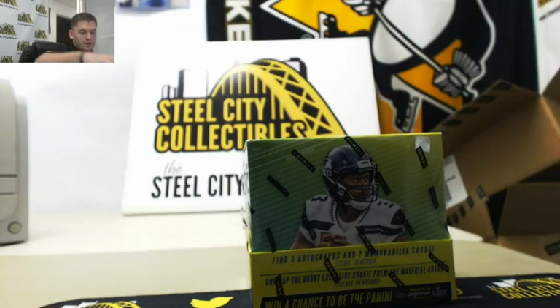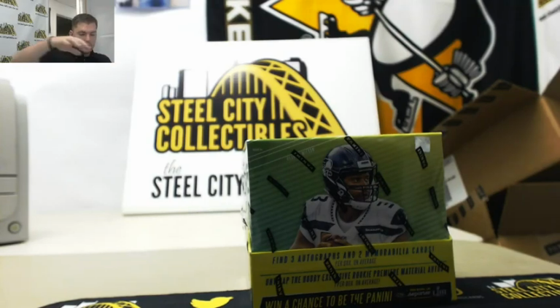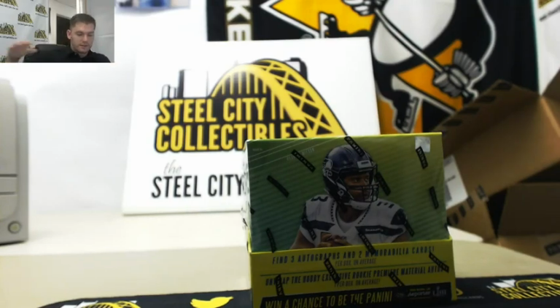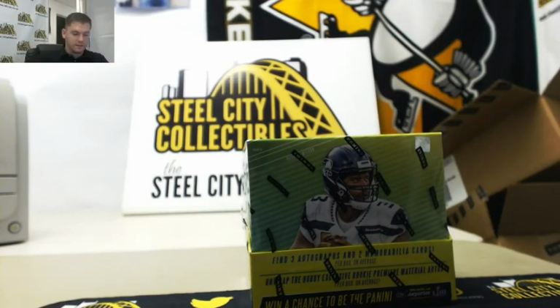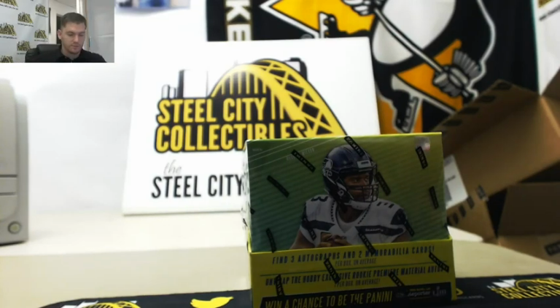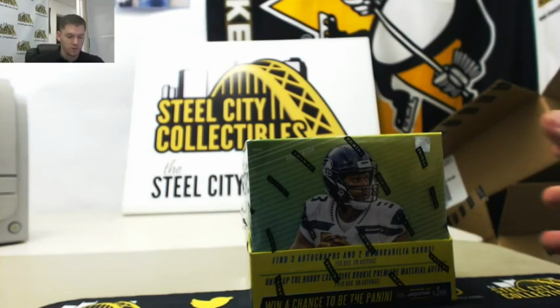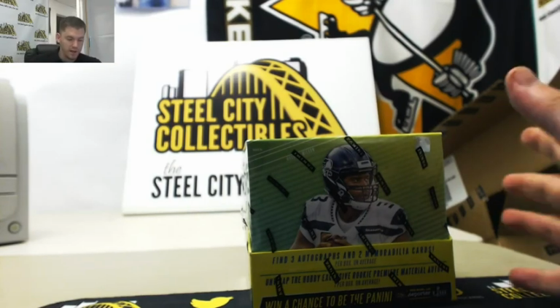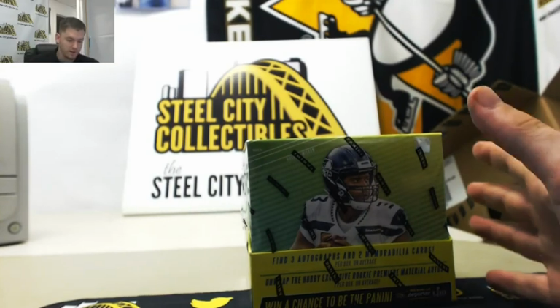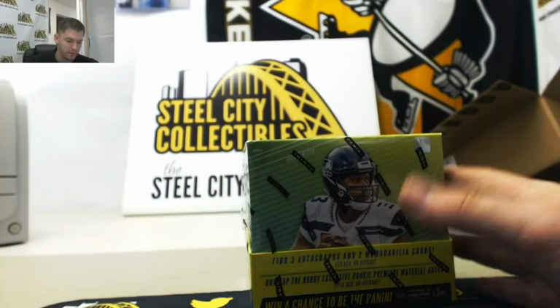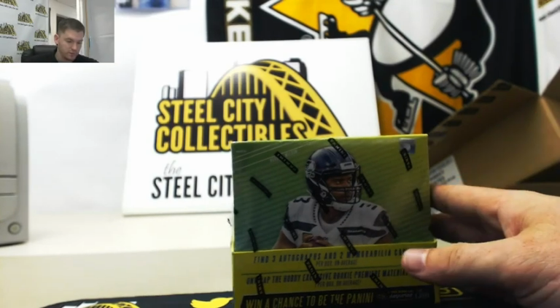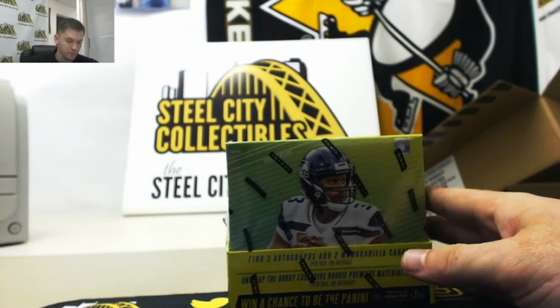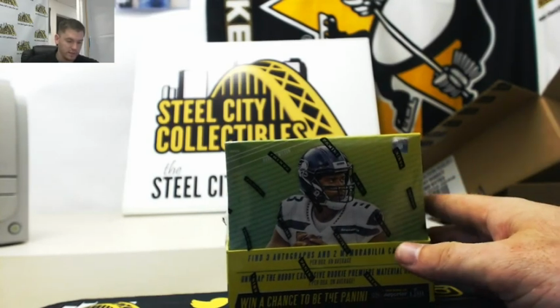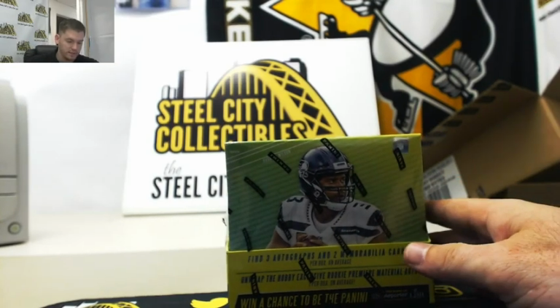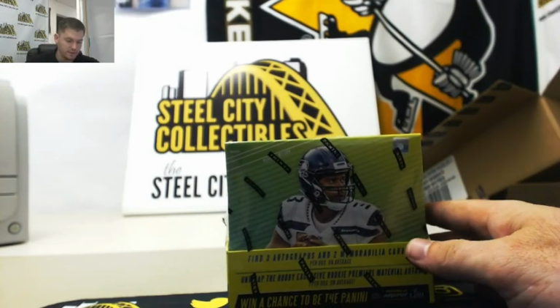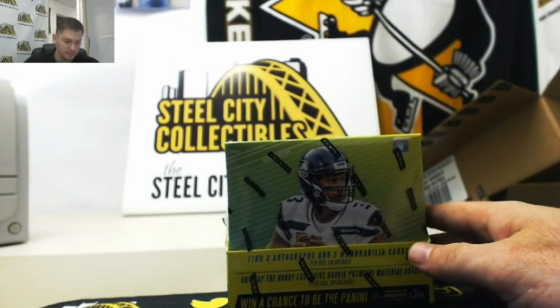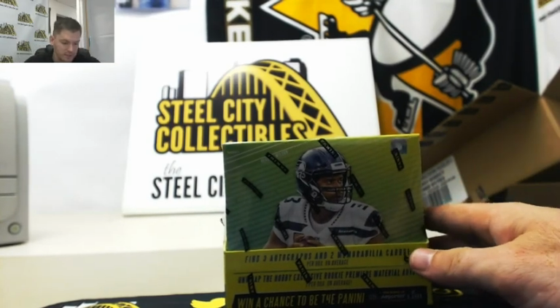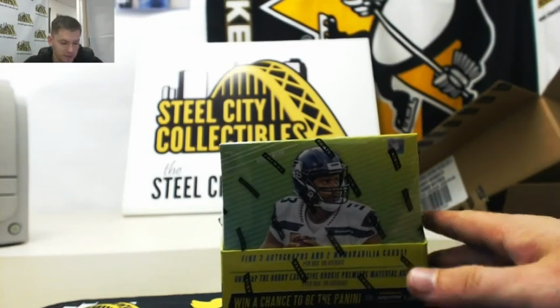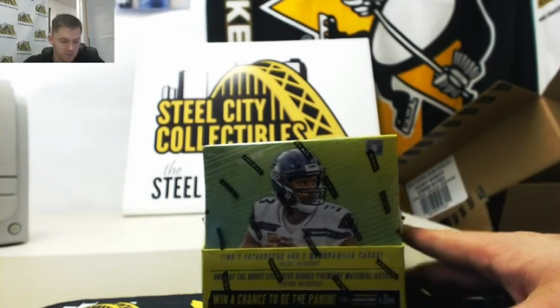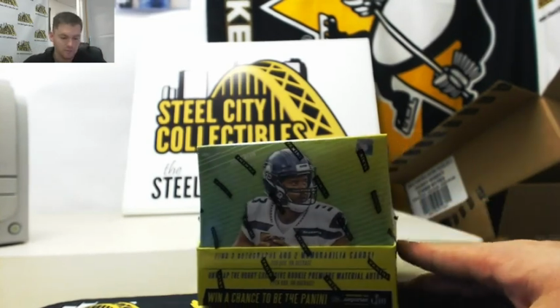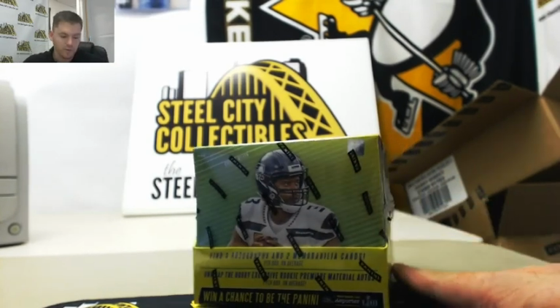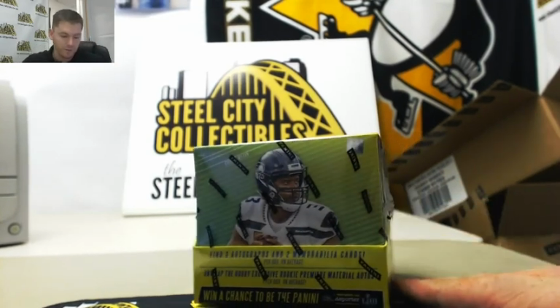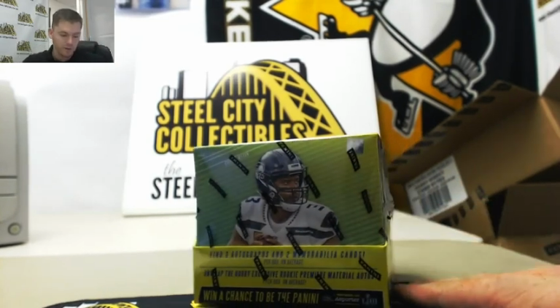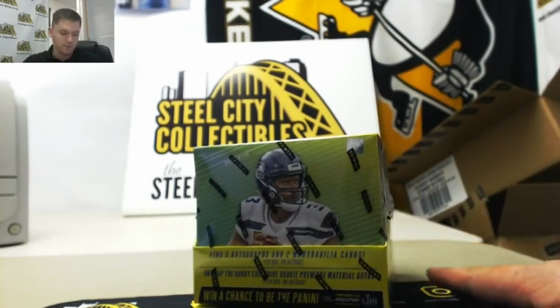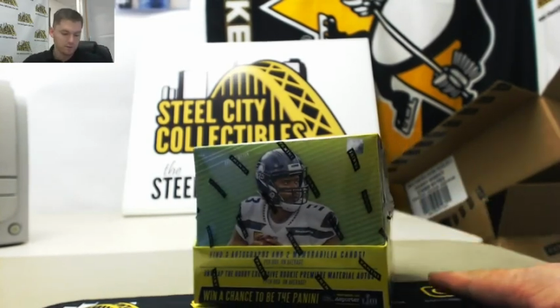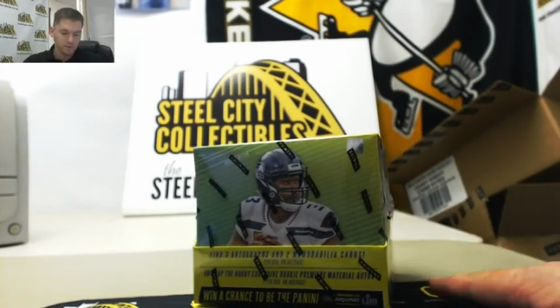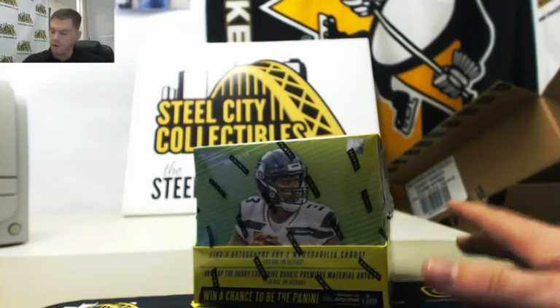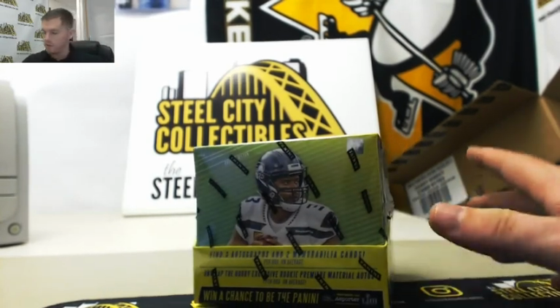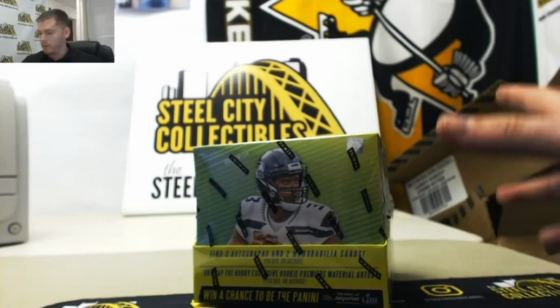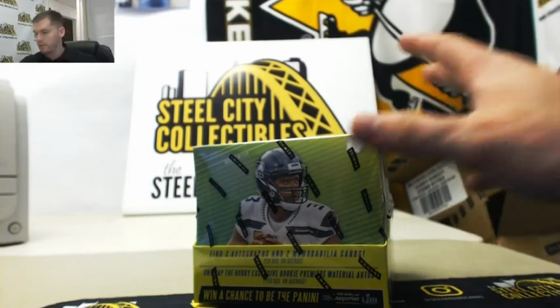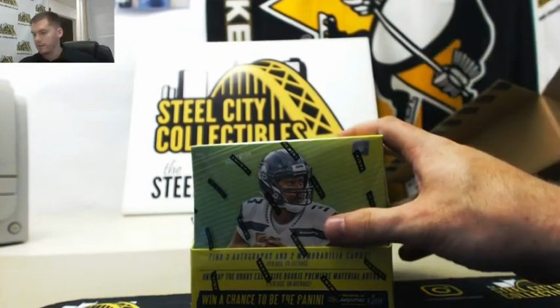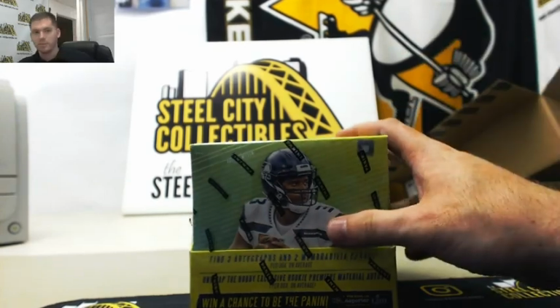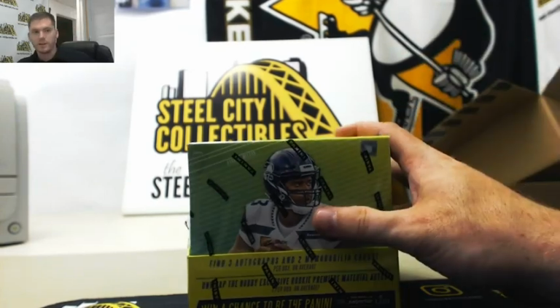Next up for Brian, we have our 2018 Panini Absolute Football Hobby Box live break.